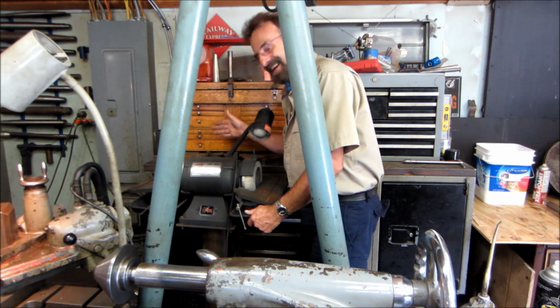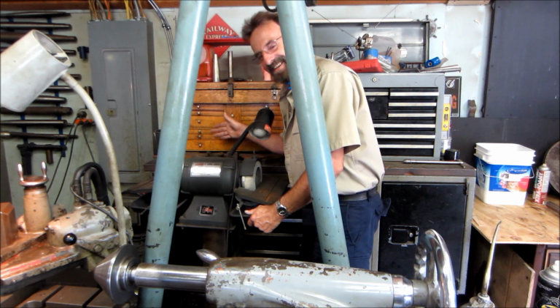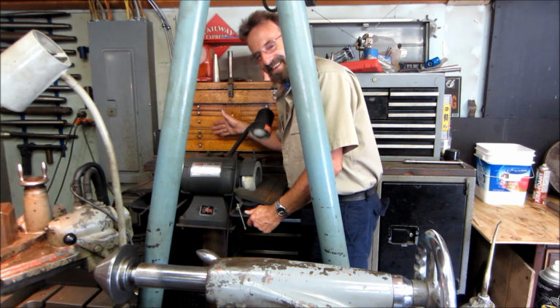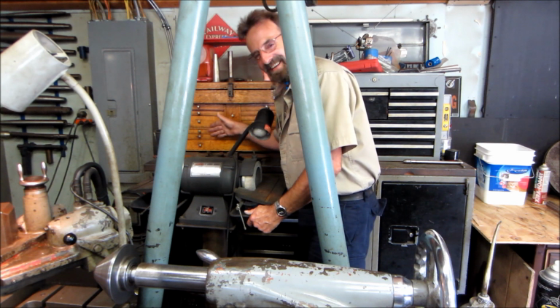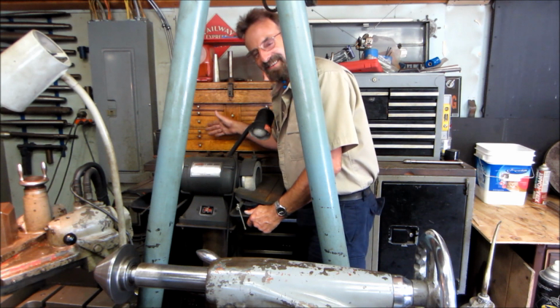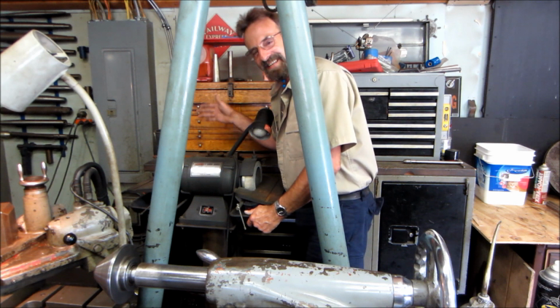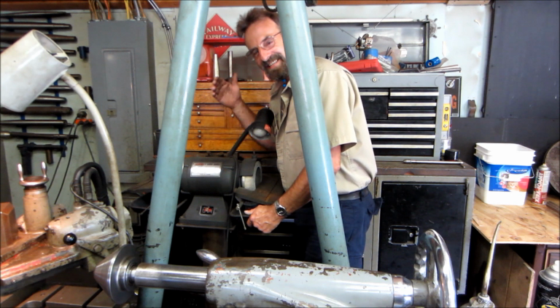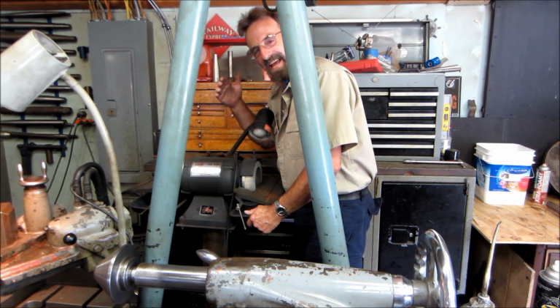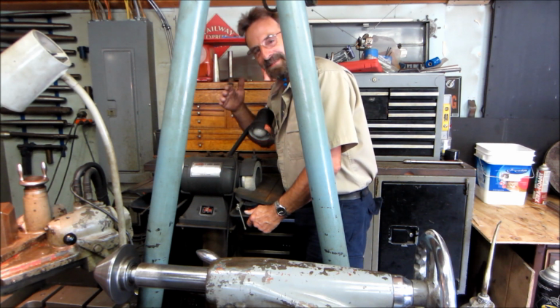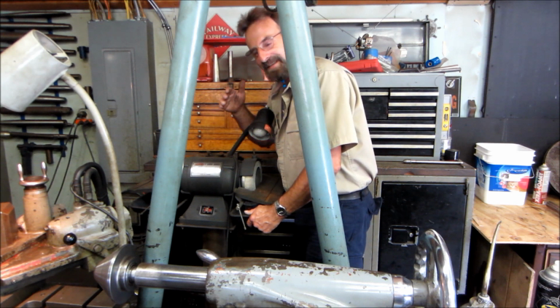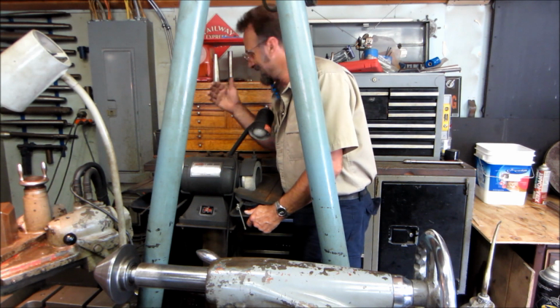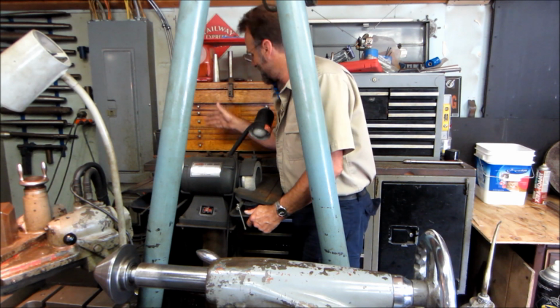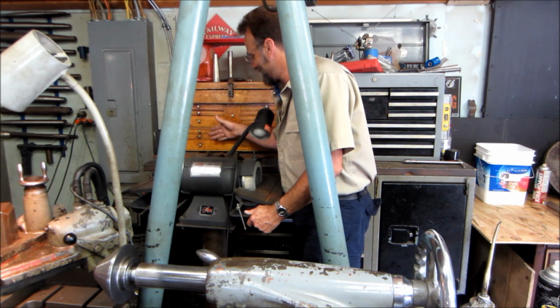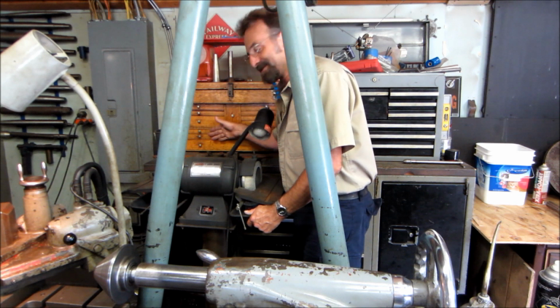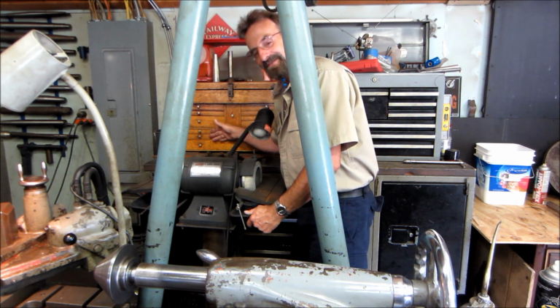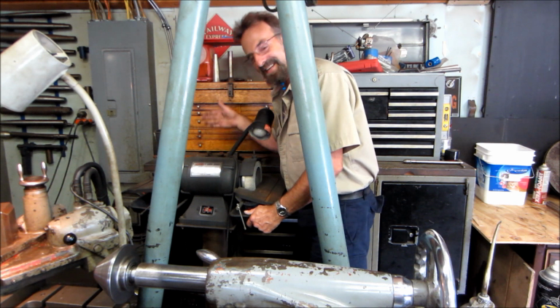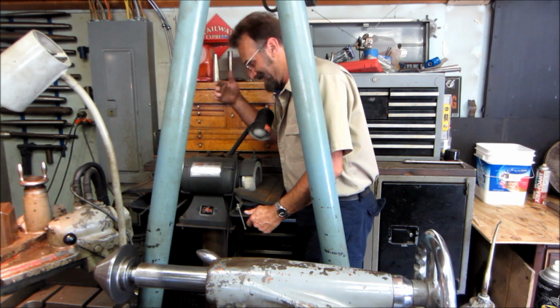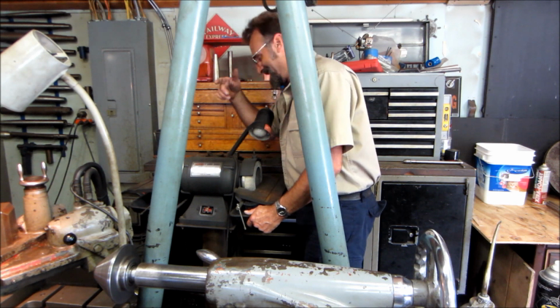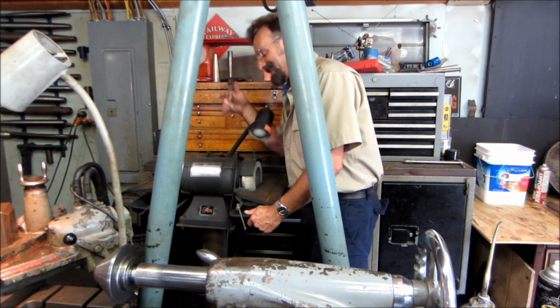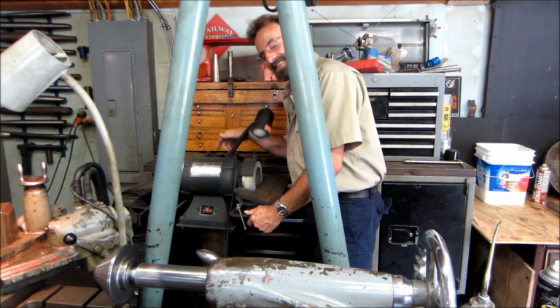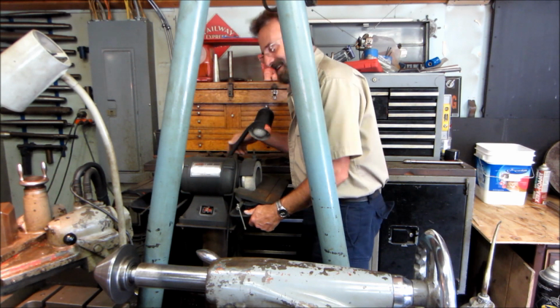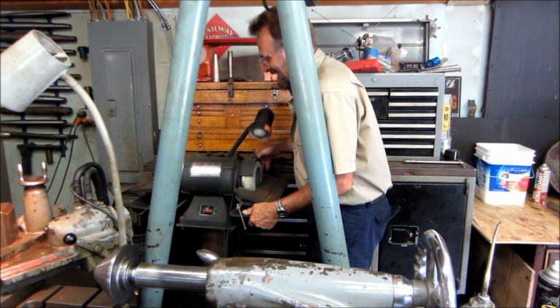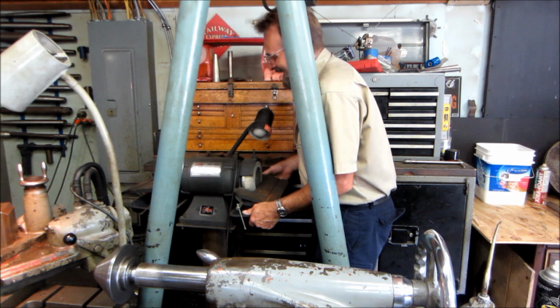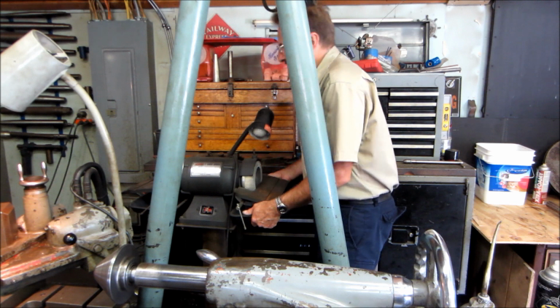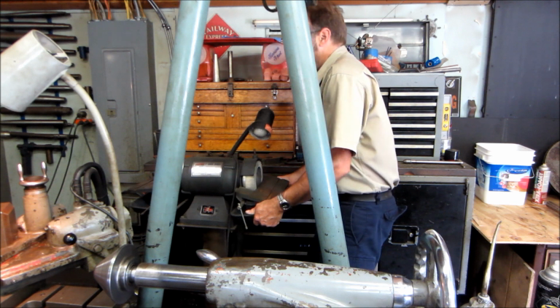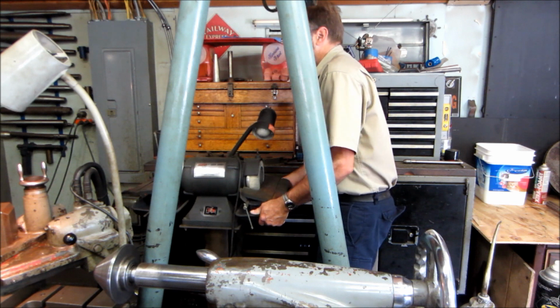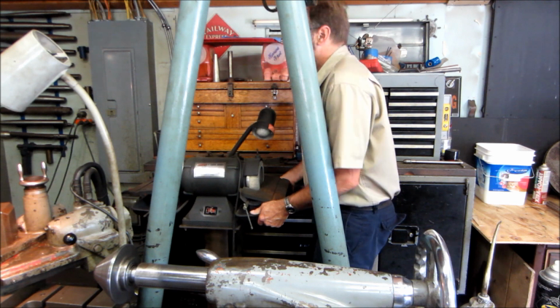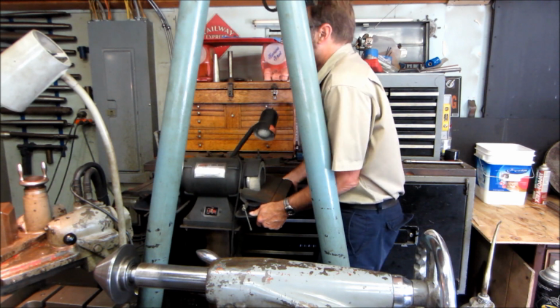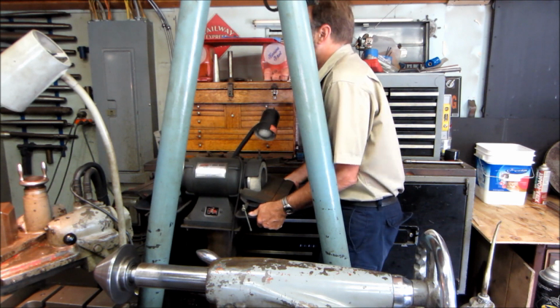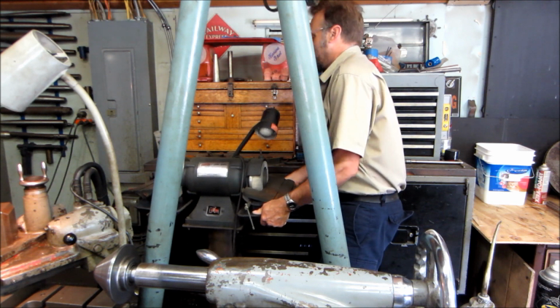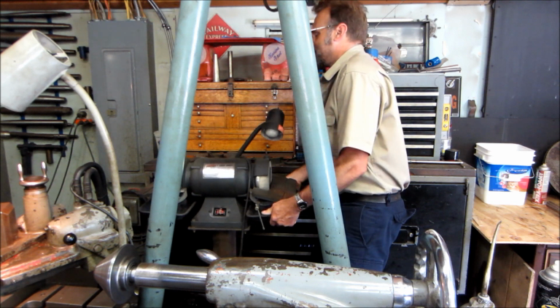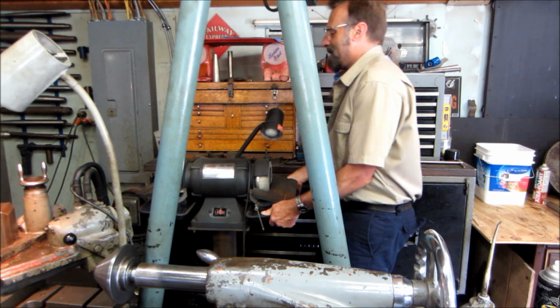You know, you can only damage something if you use it, right? Alright, let's go get this in the front of the shop.